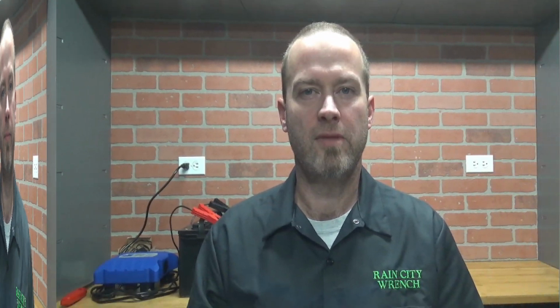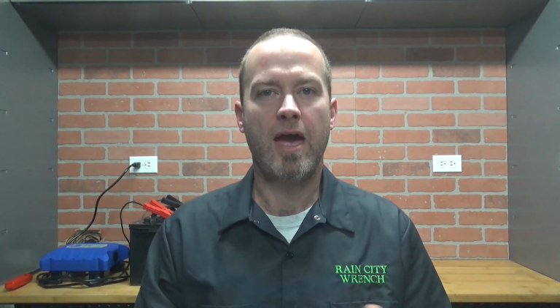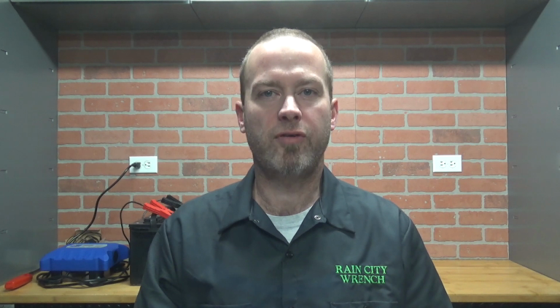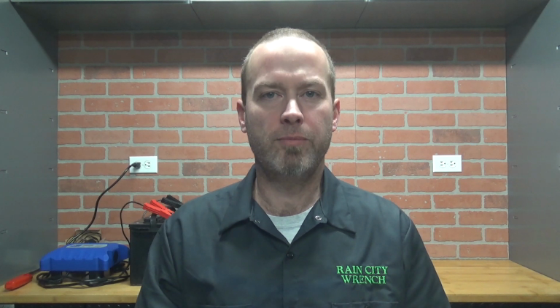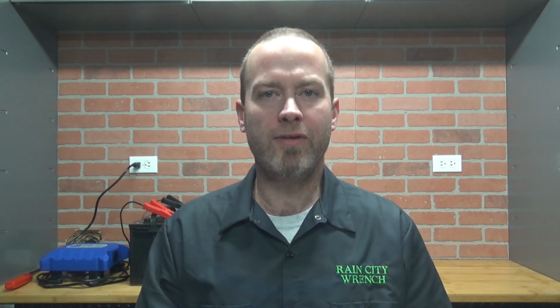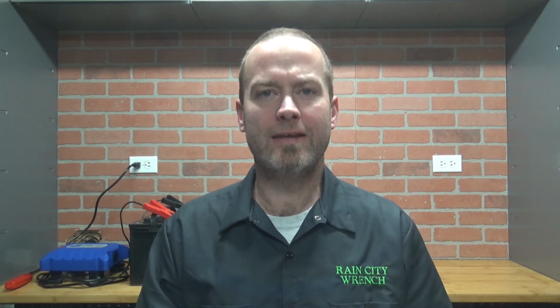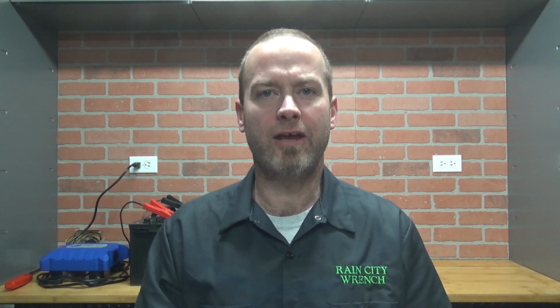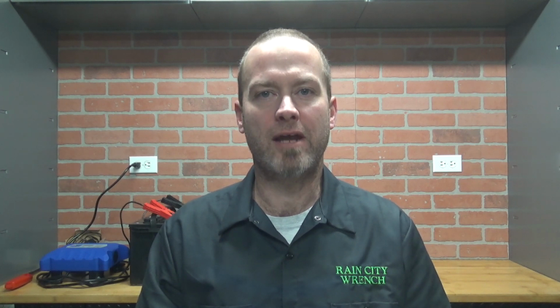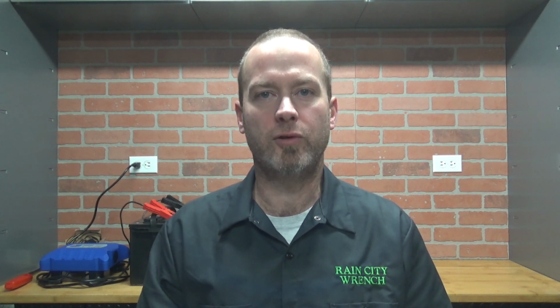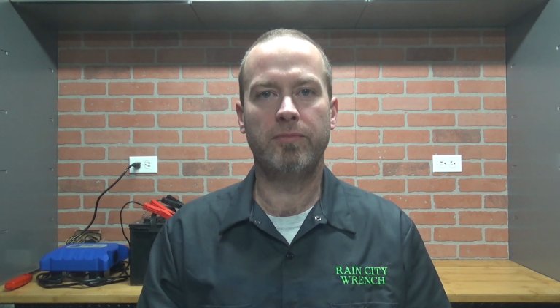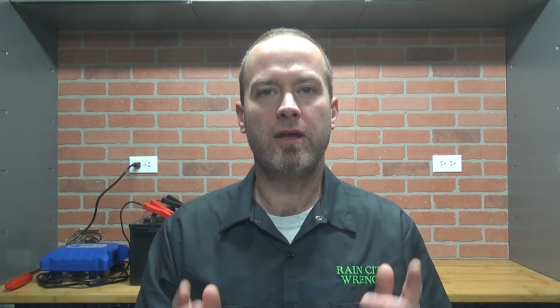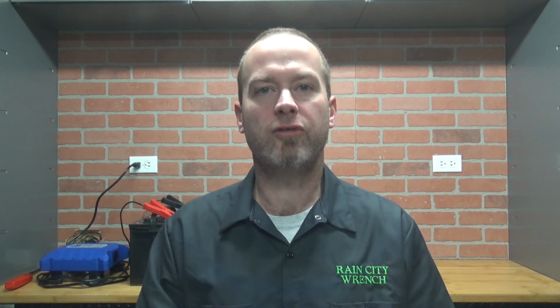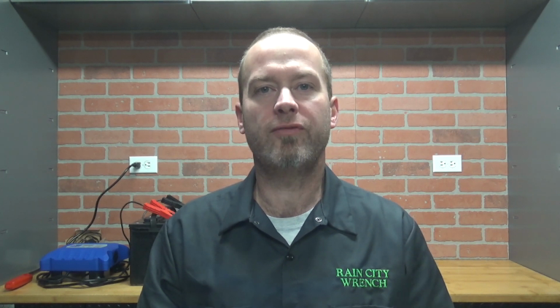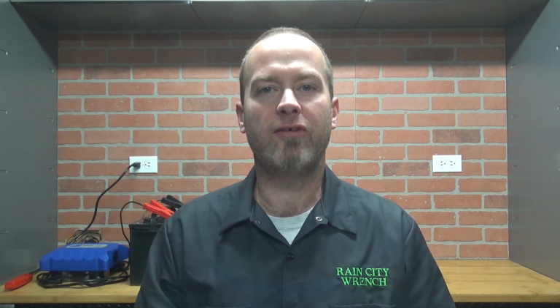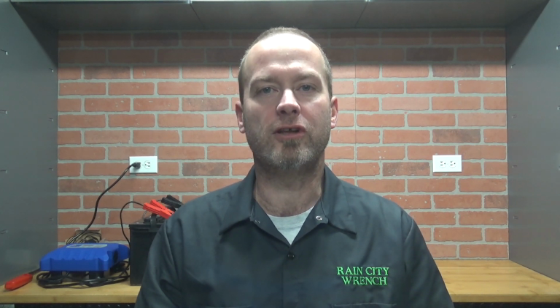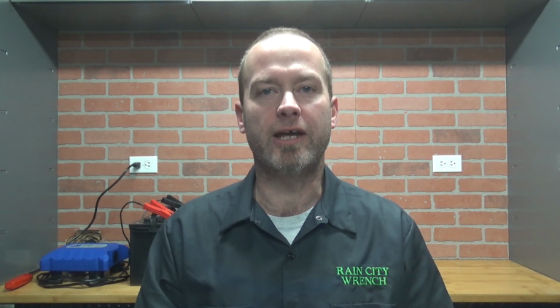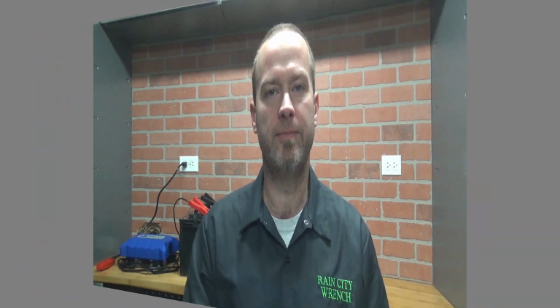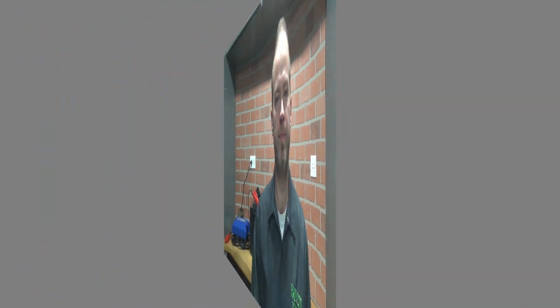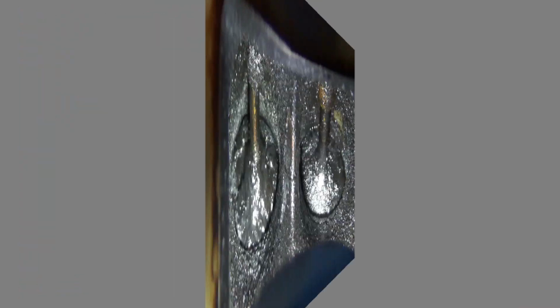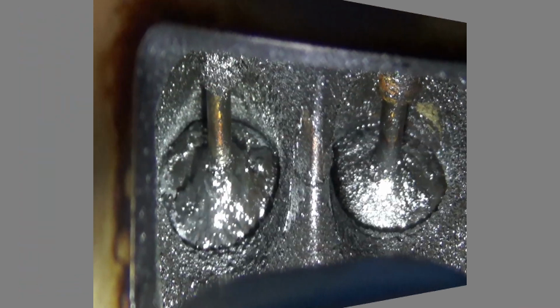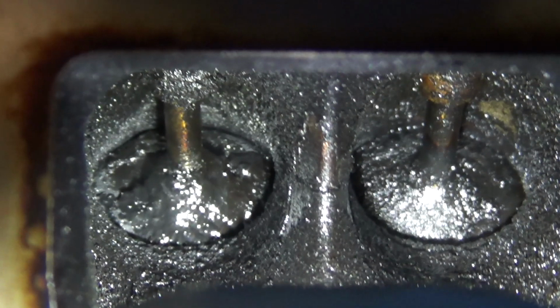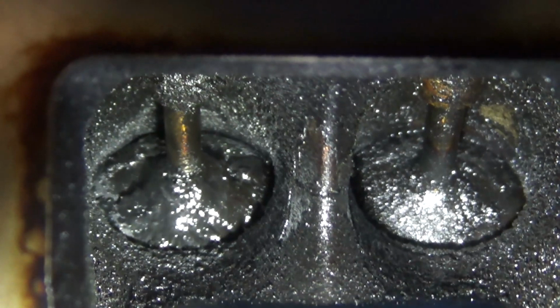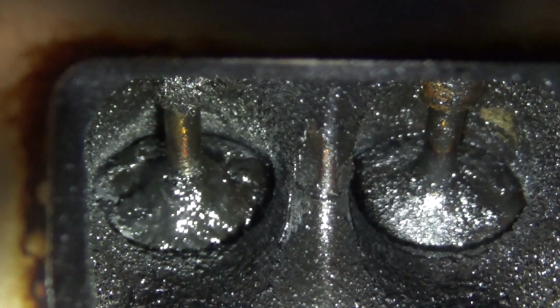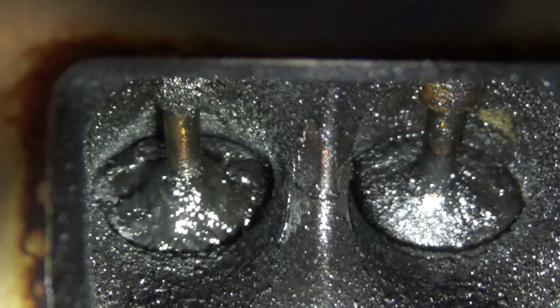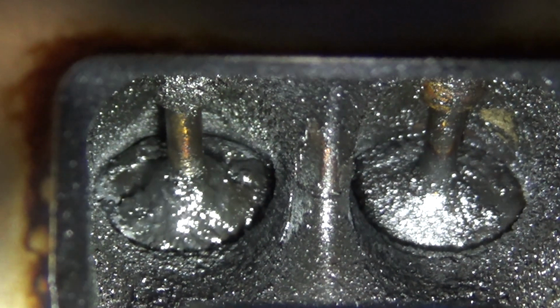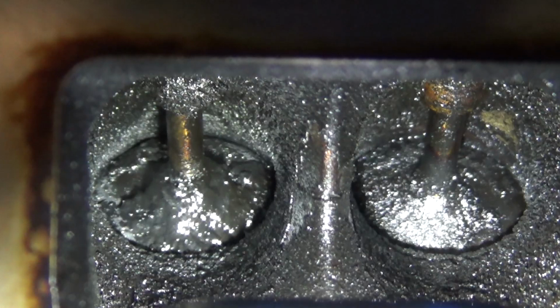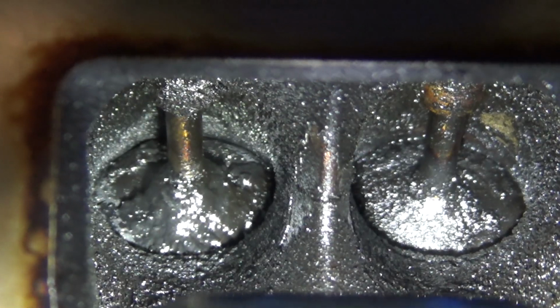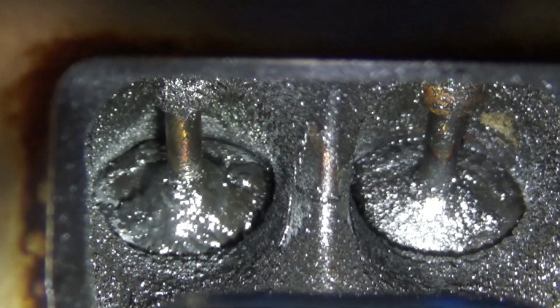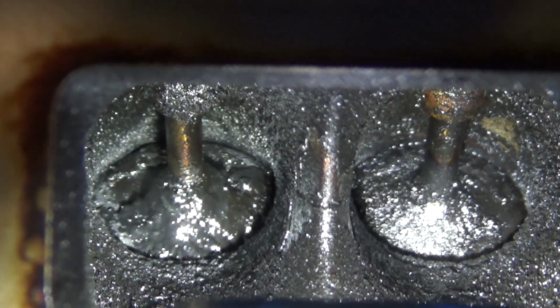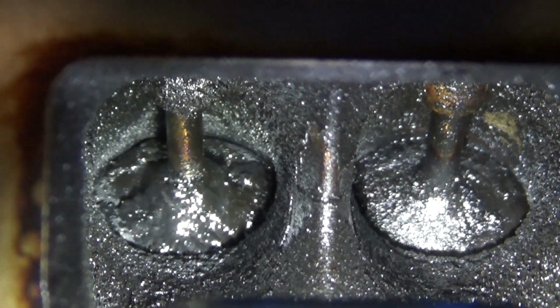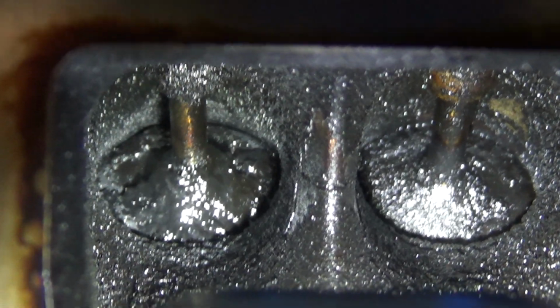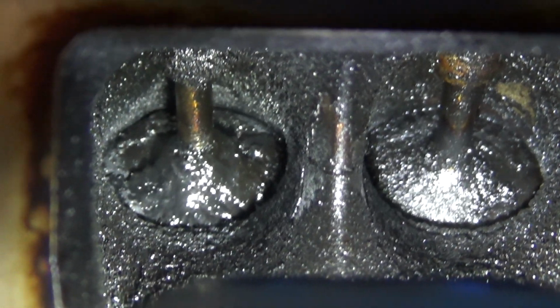After removing the intake manifold, here's what the valves look like. This one has 135,000 miles on it.